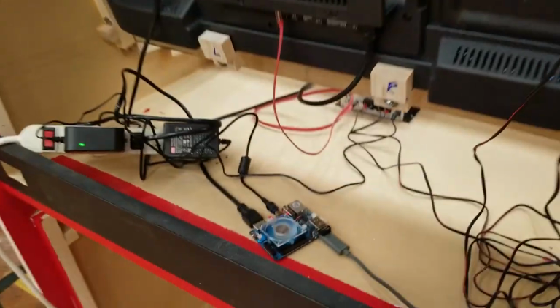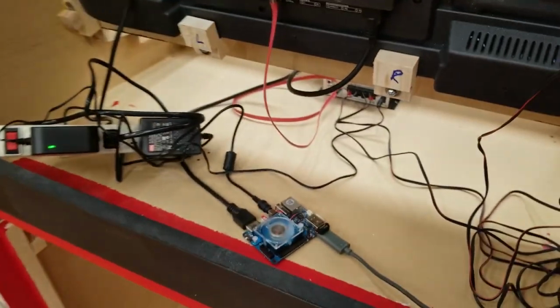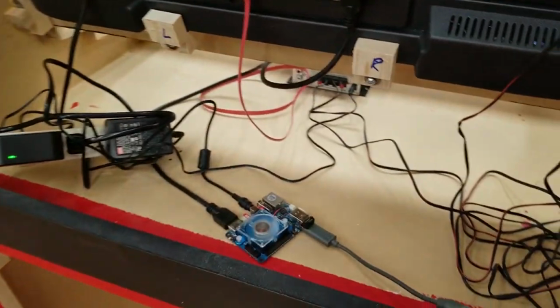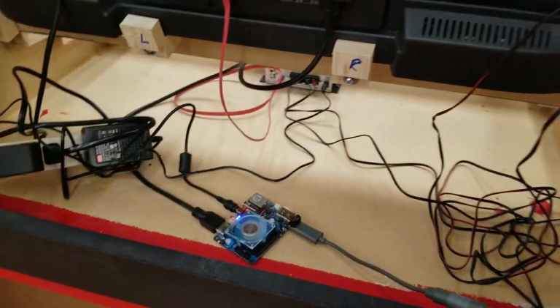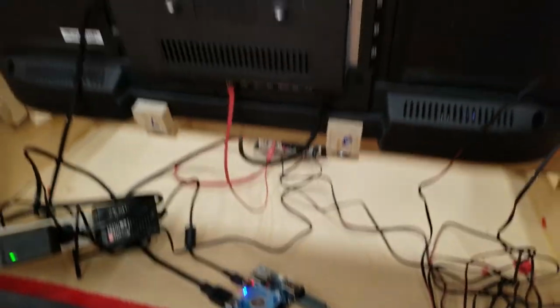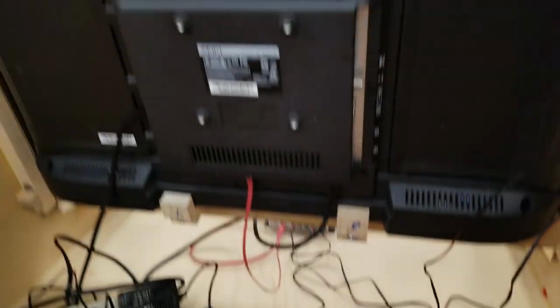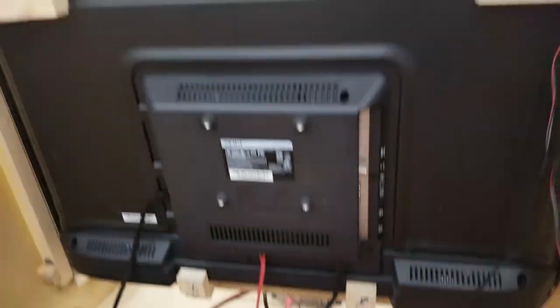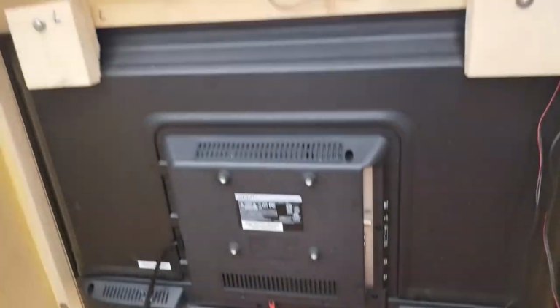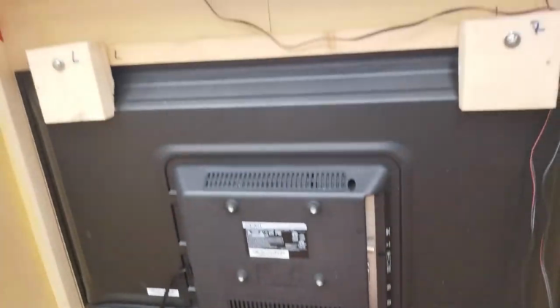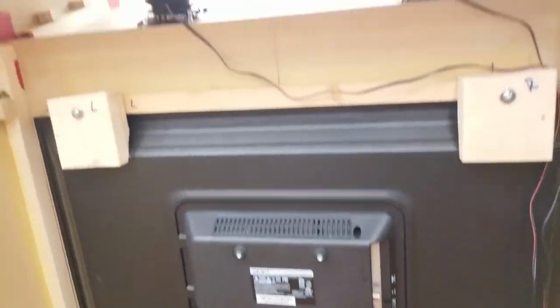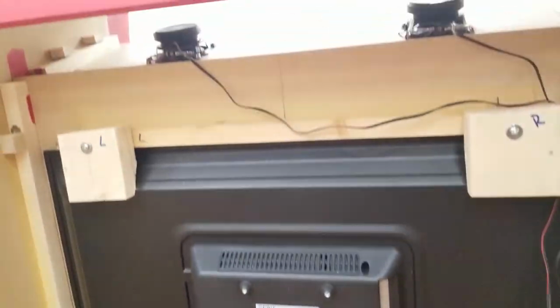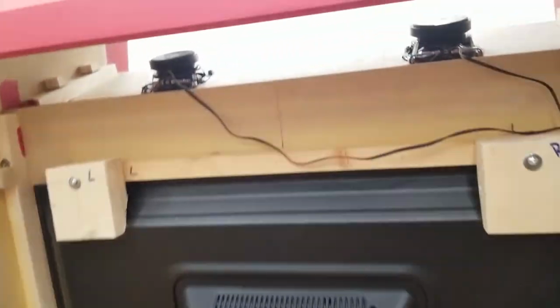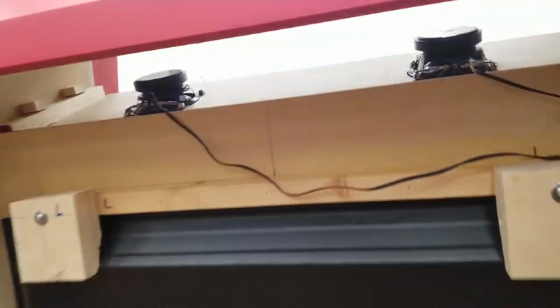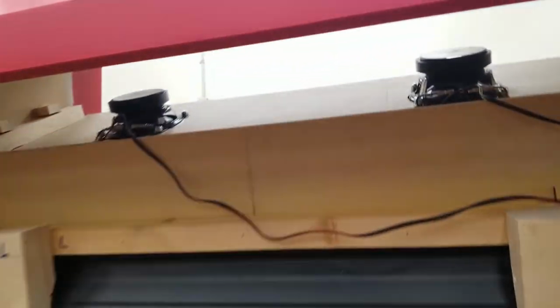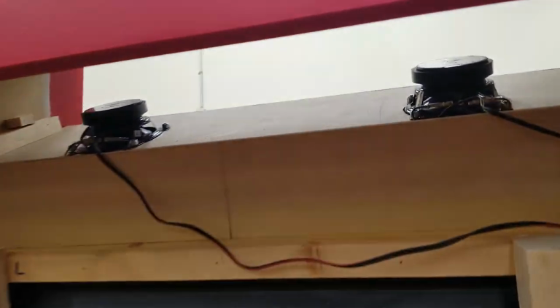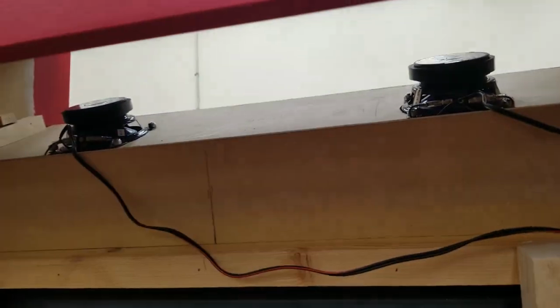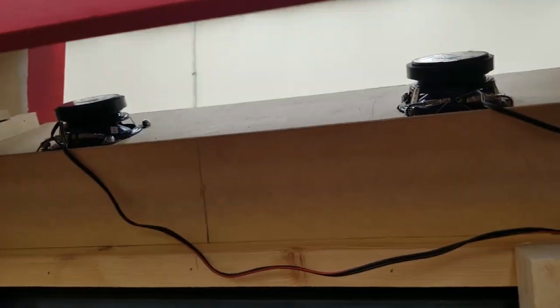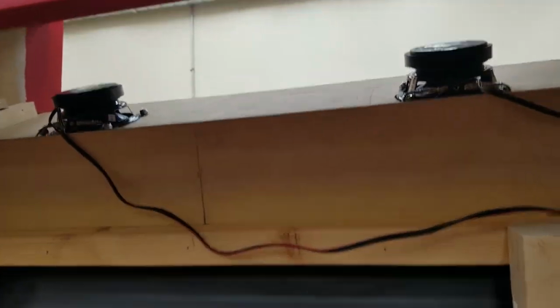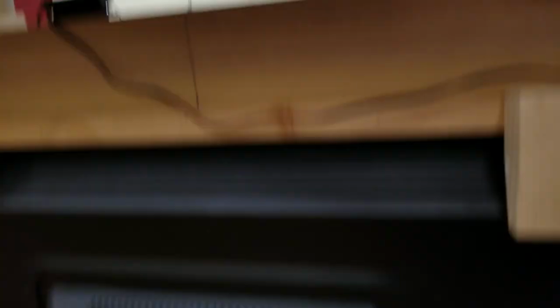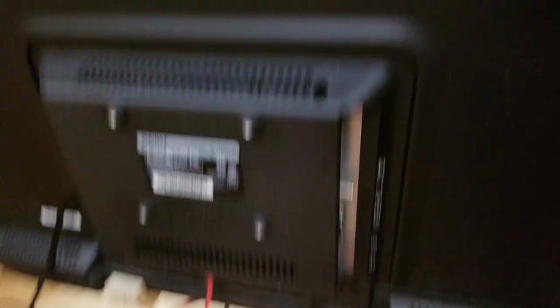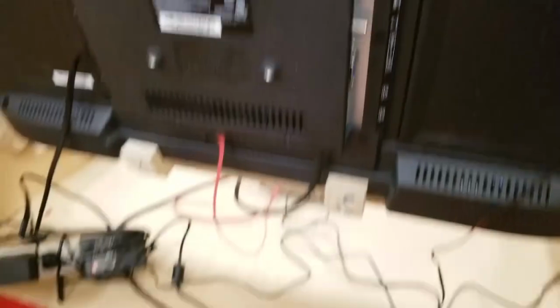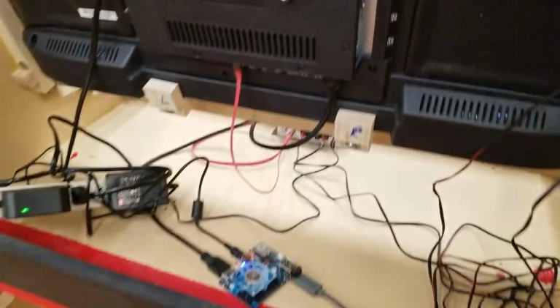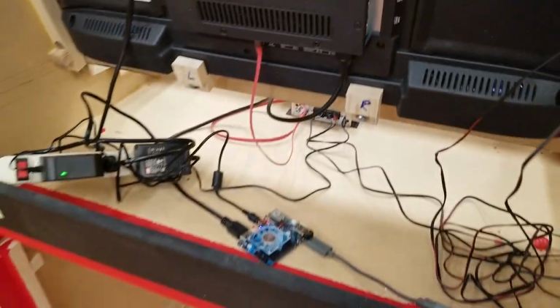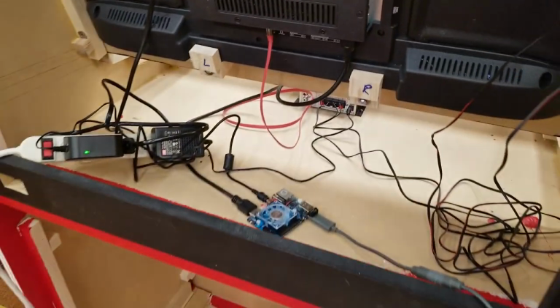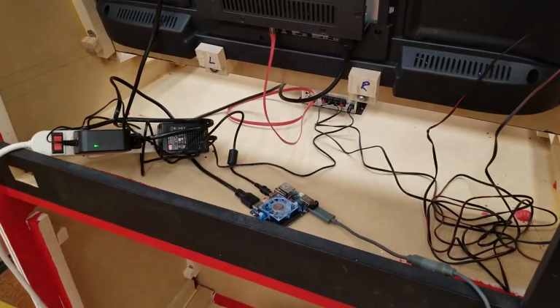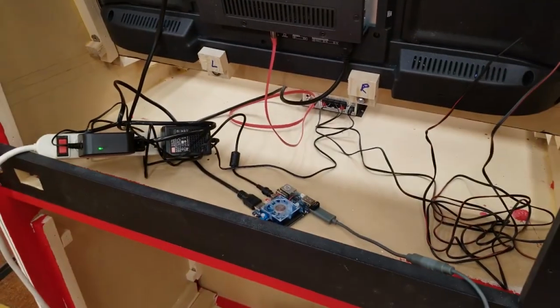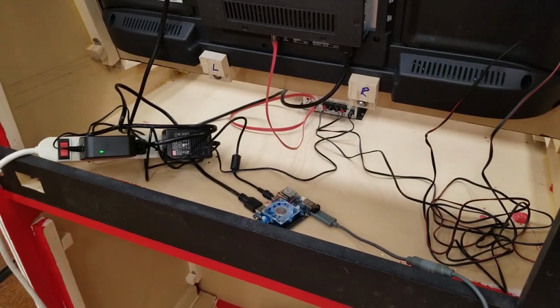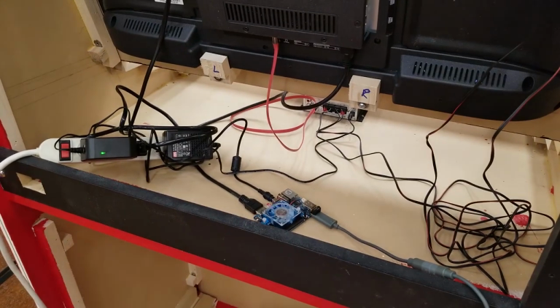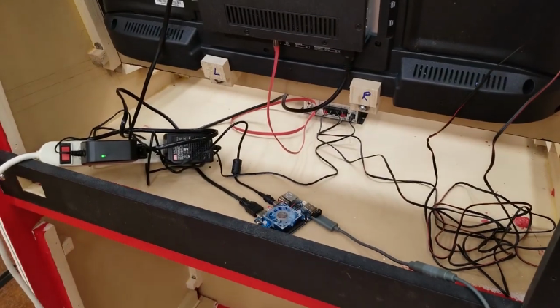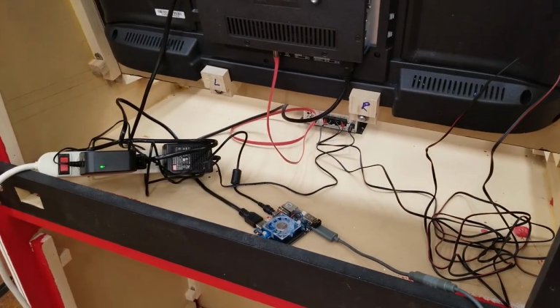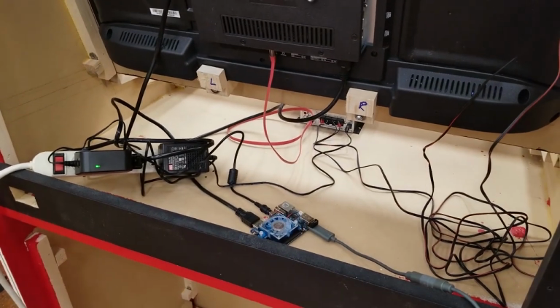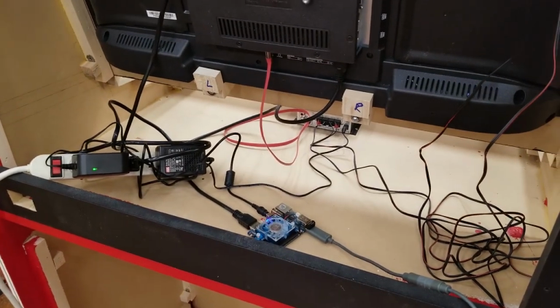This is all nice and wired up — it's pretty sweet, I'm very happy with this so far.